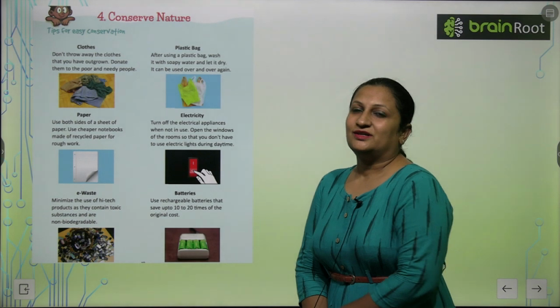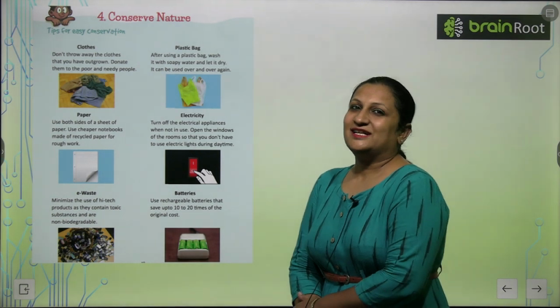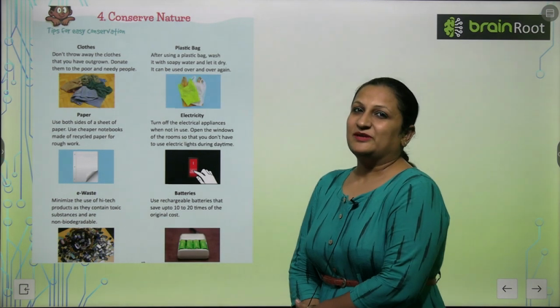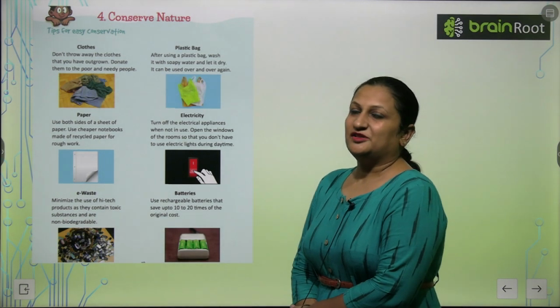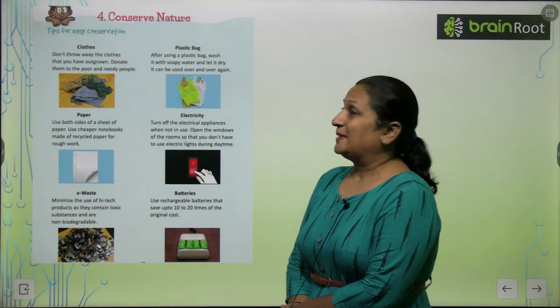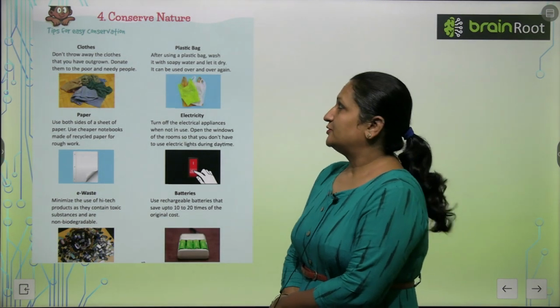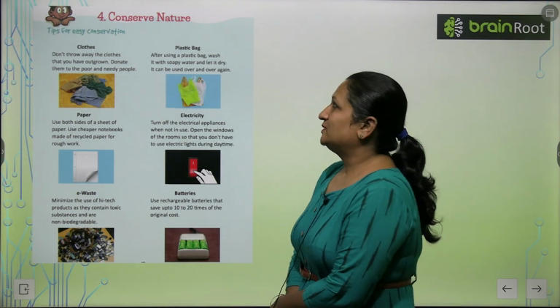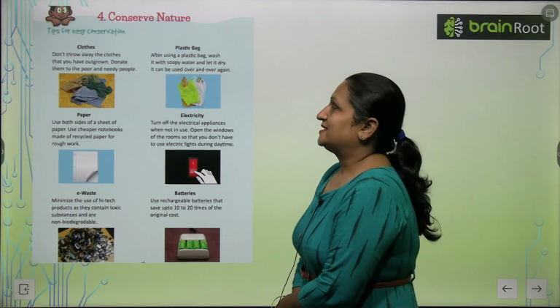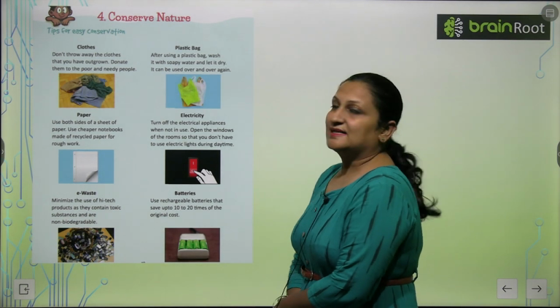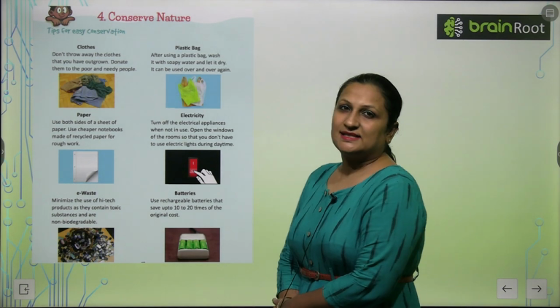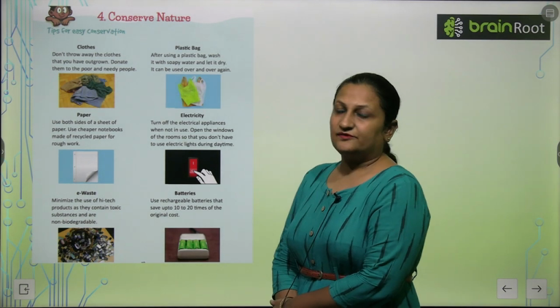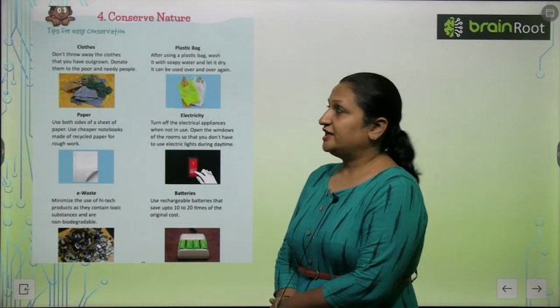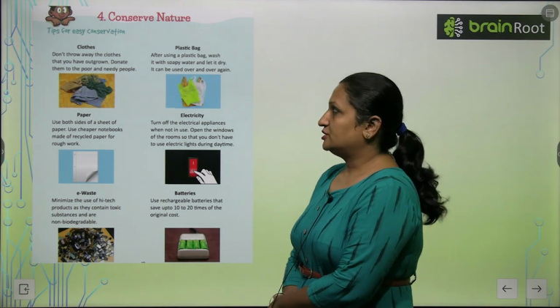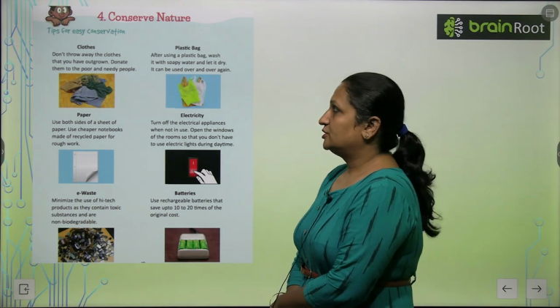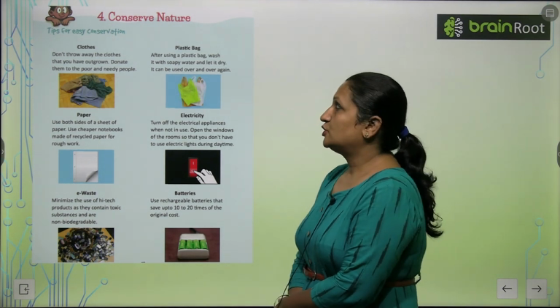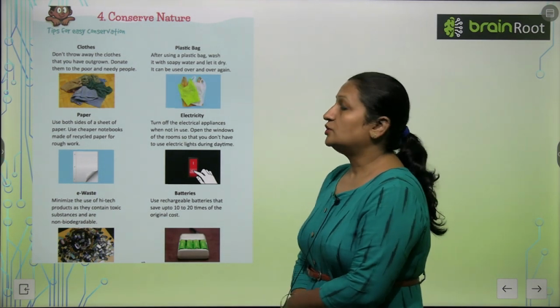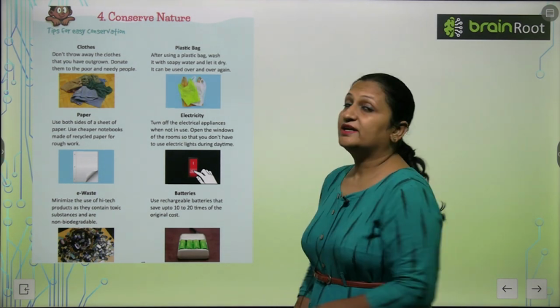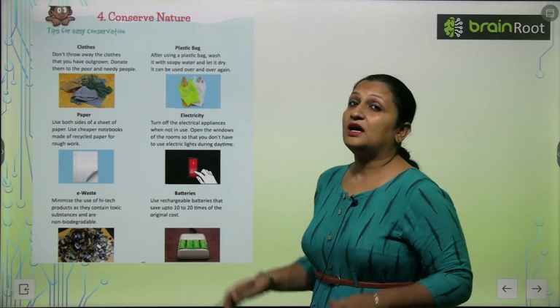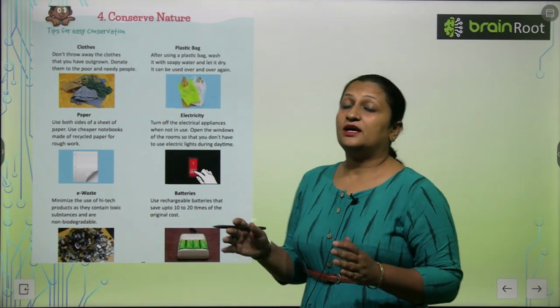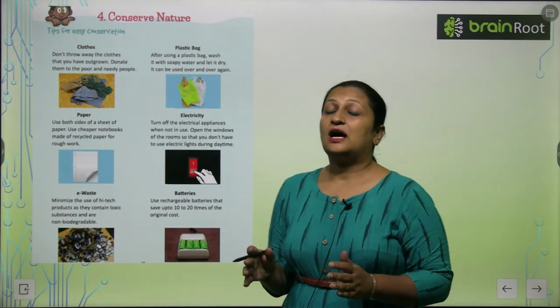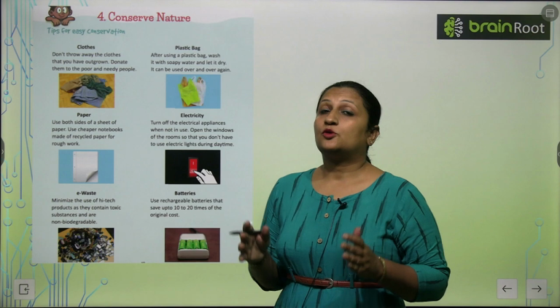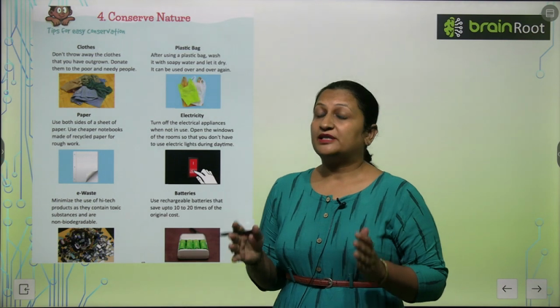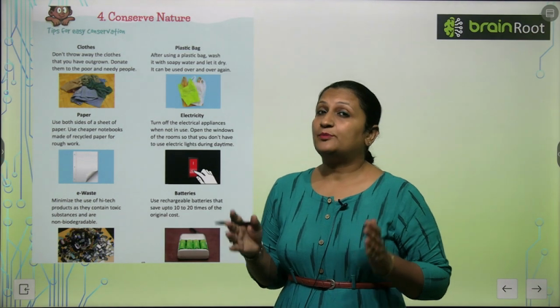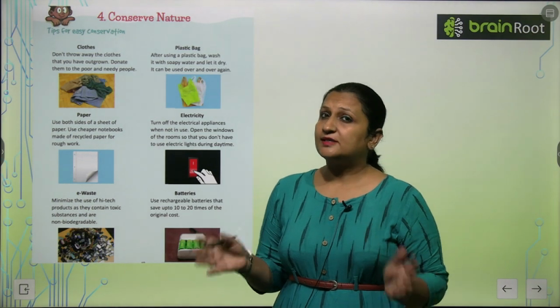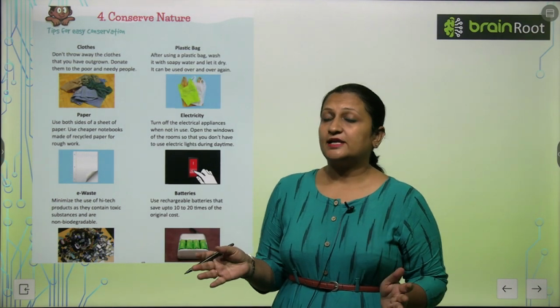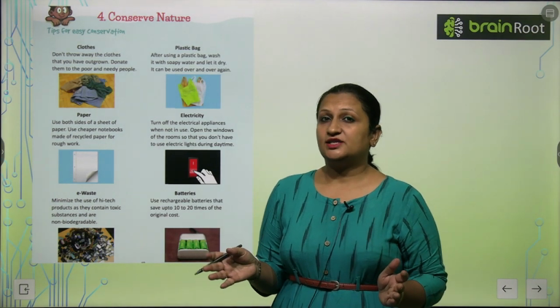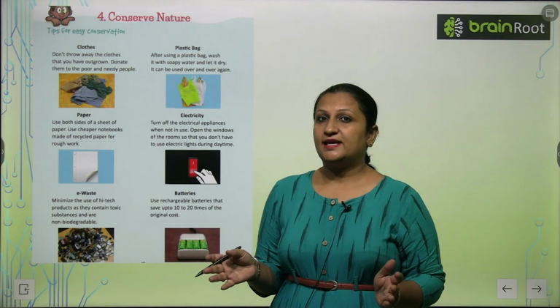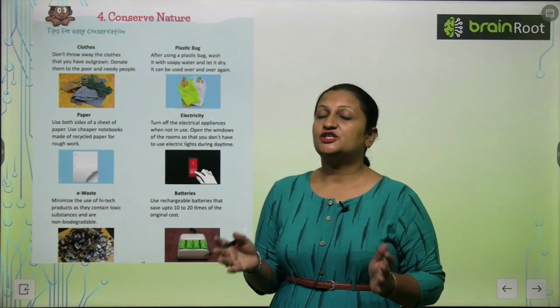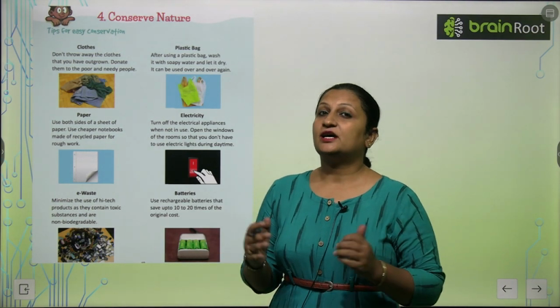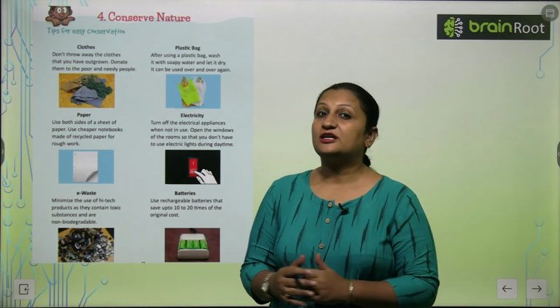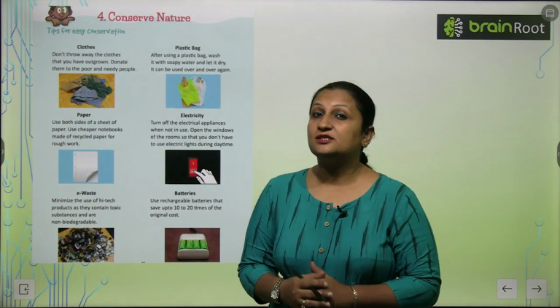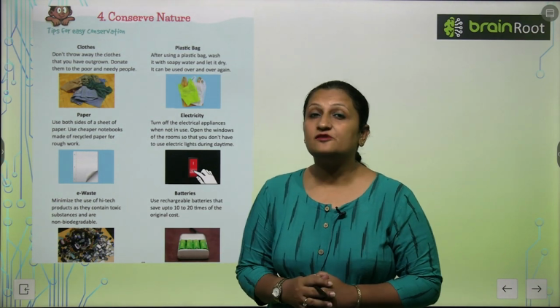Children, let's begin with chapter 4, that is Conserve Nature. There are many things that we need to conserve.